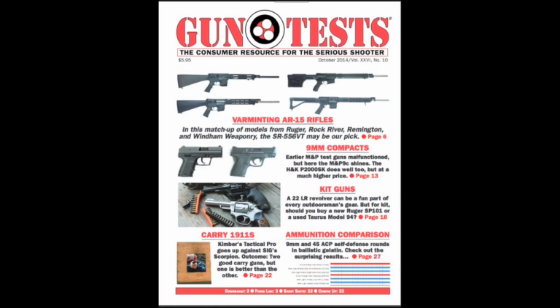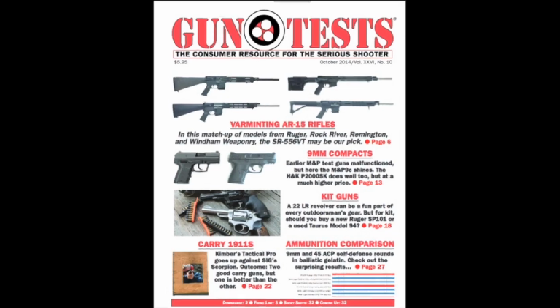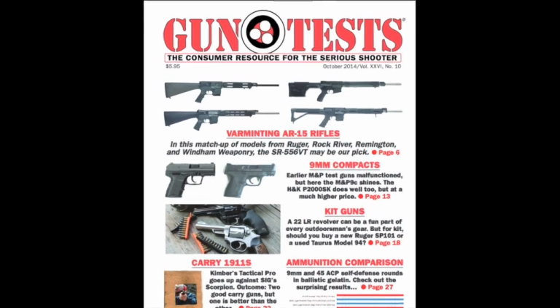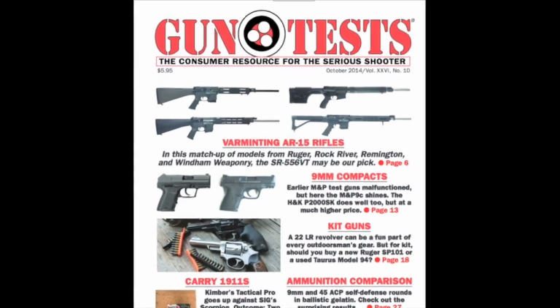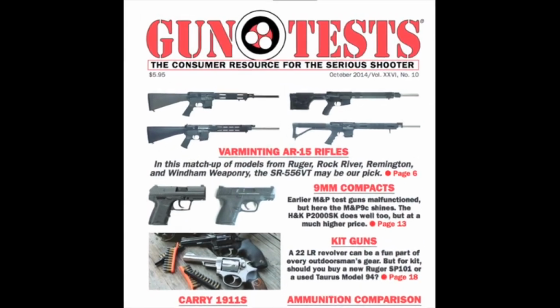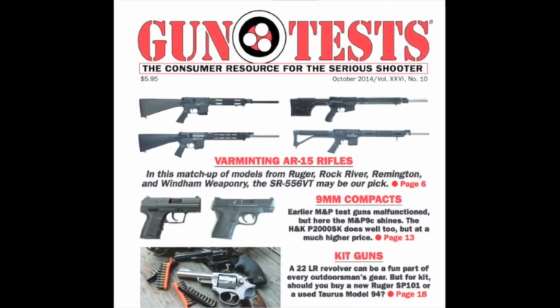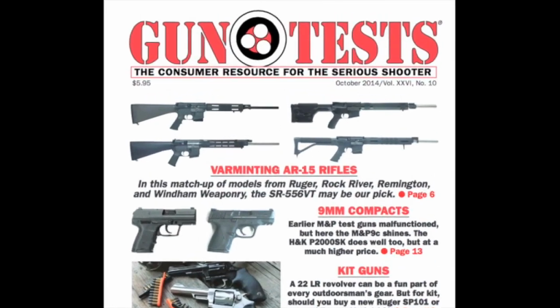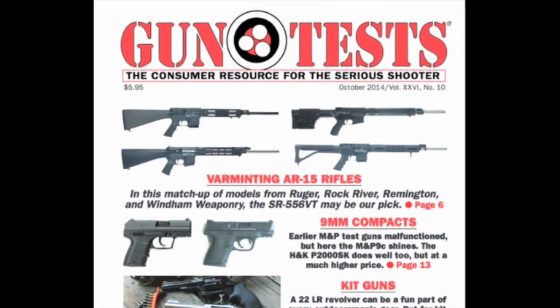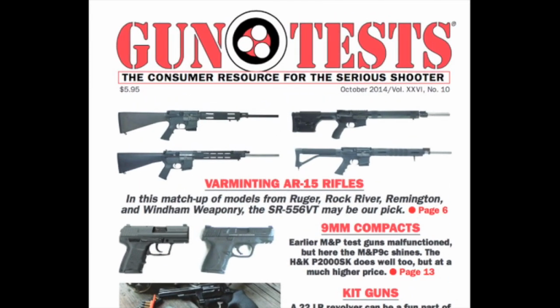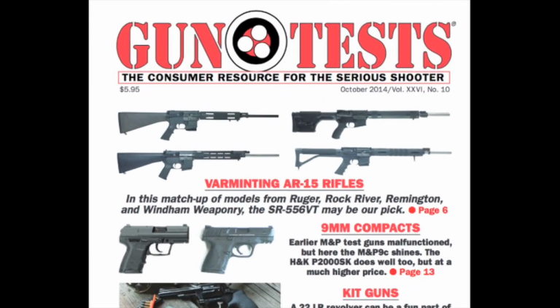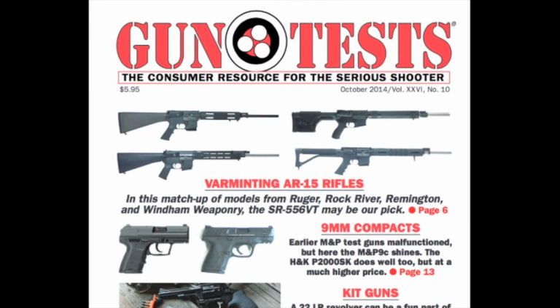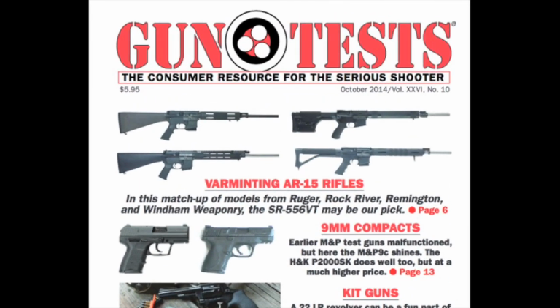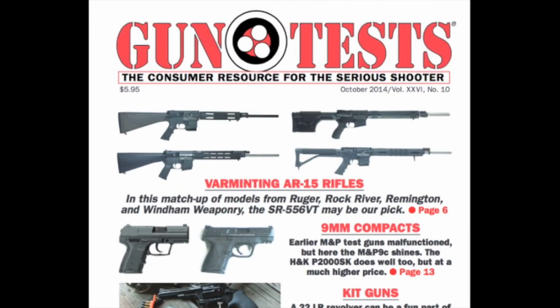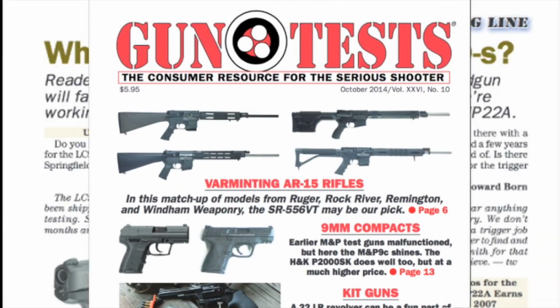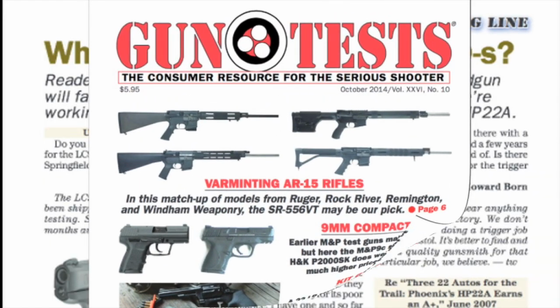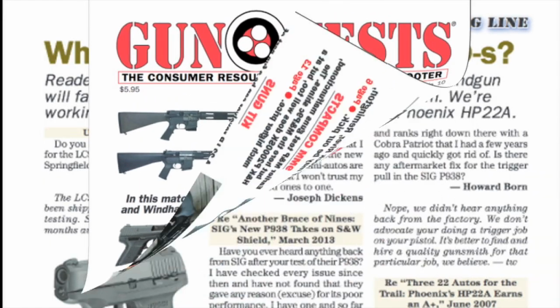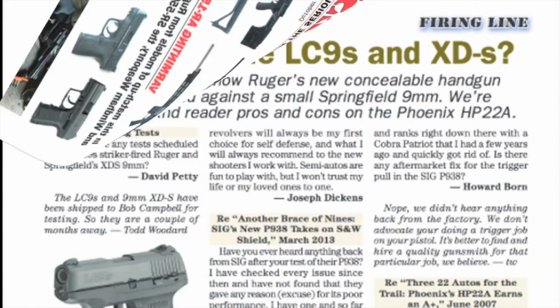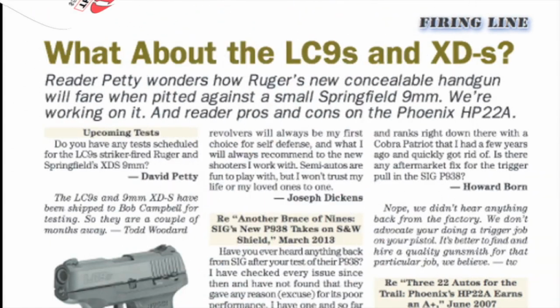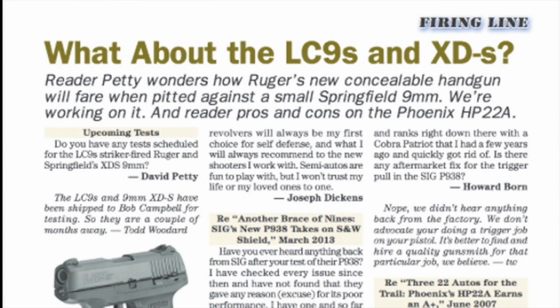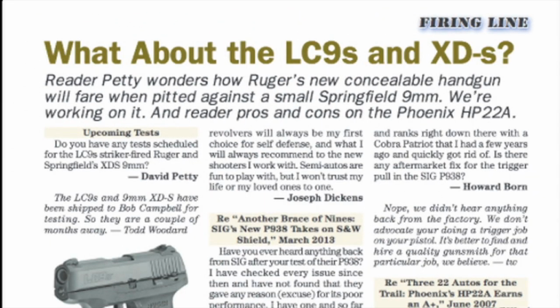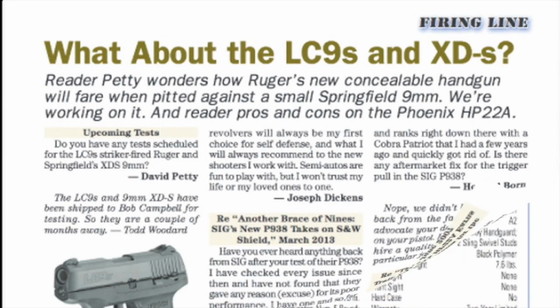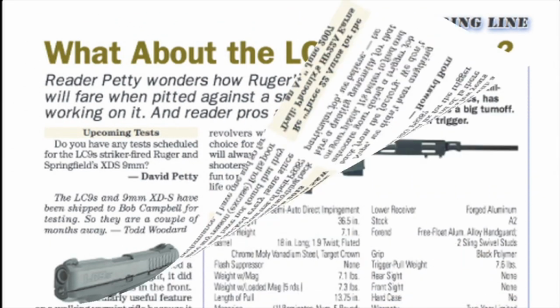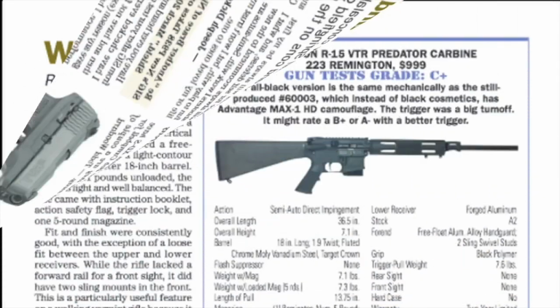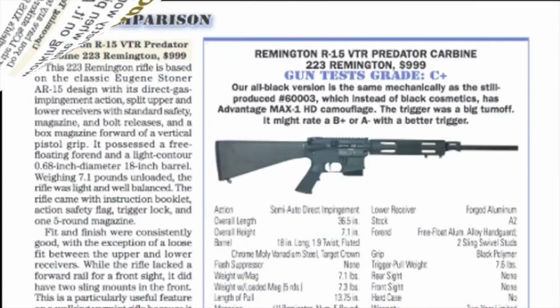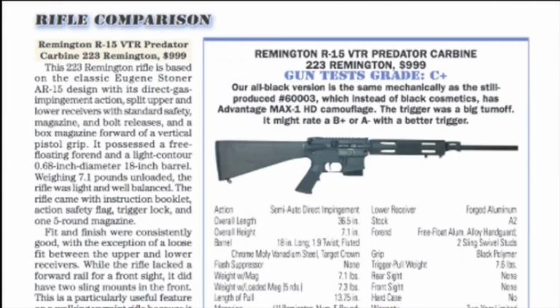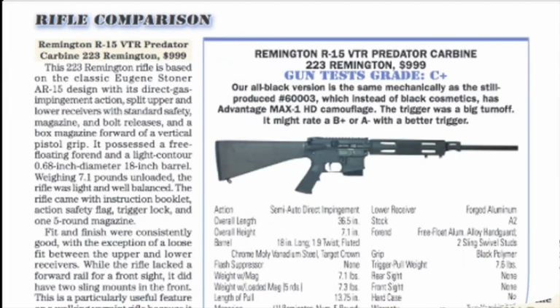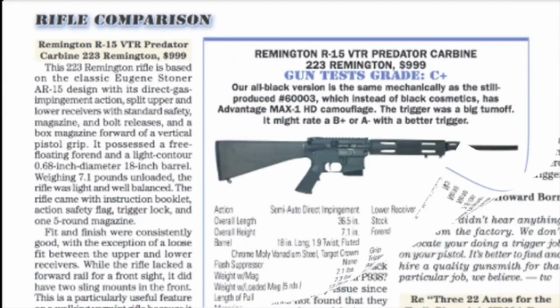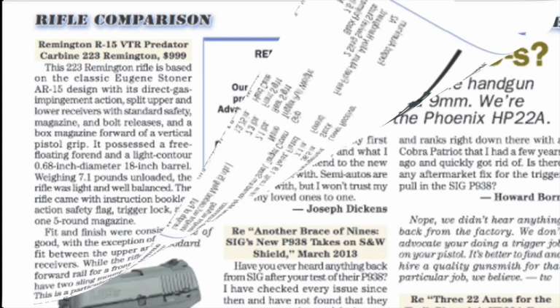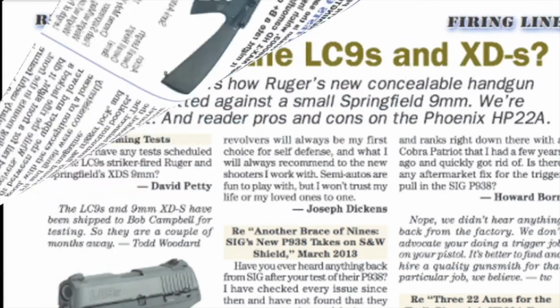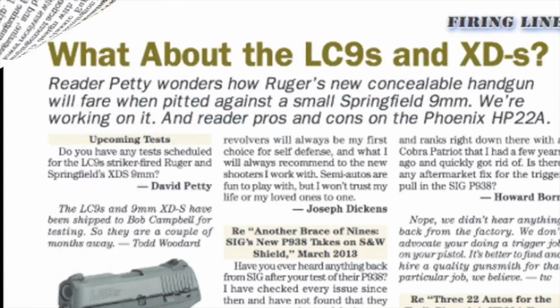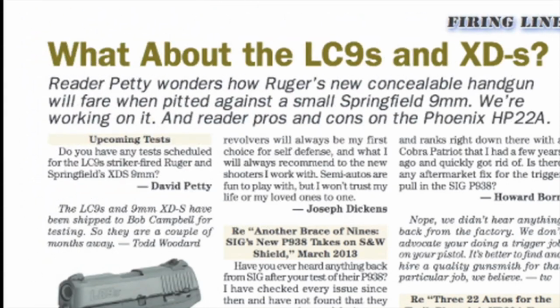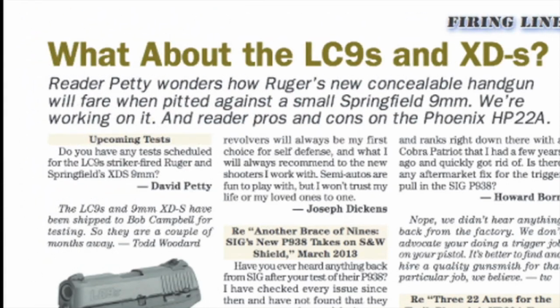You can learn more about this report and others, plus the latest issue of Gun Tests Magazine at GunTests.com.